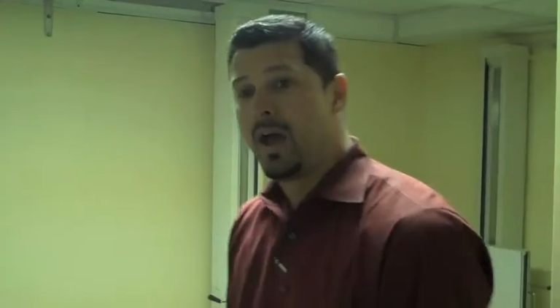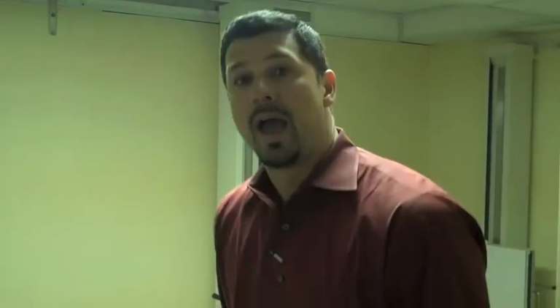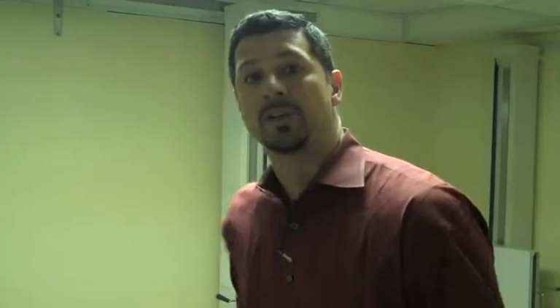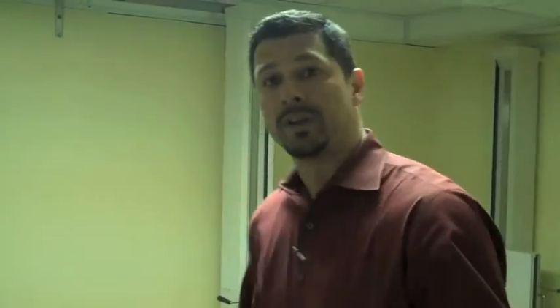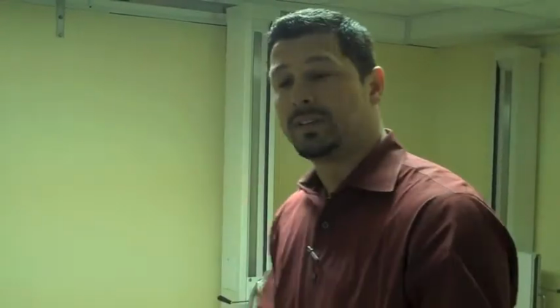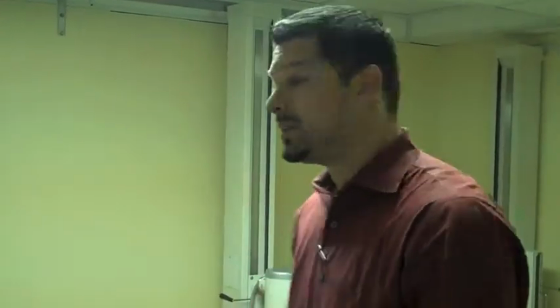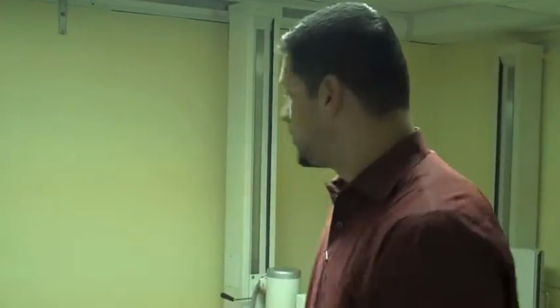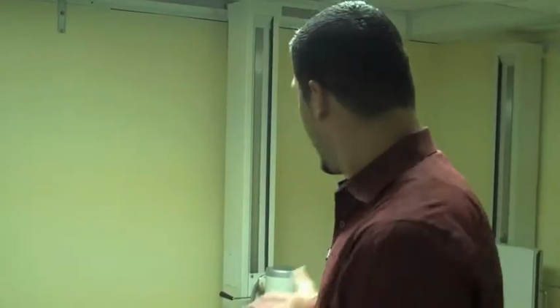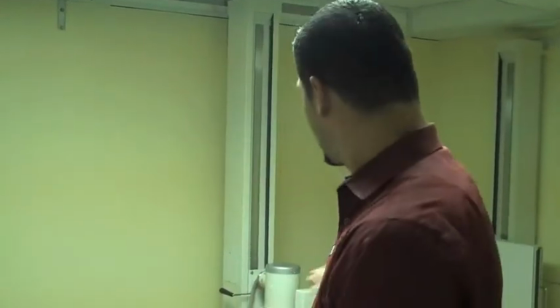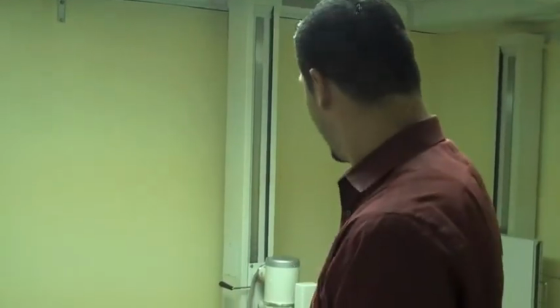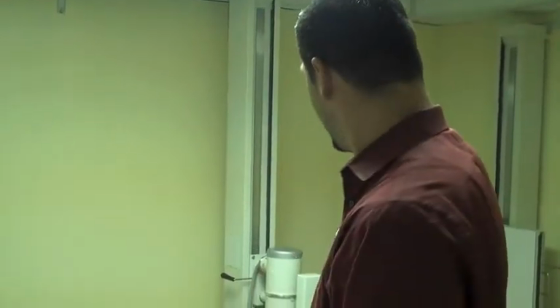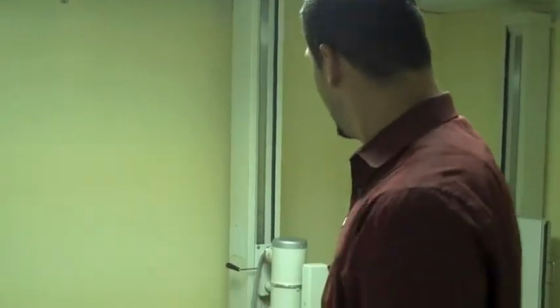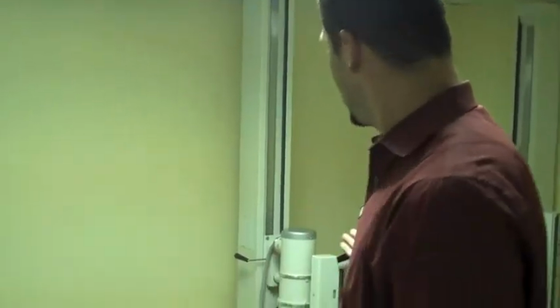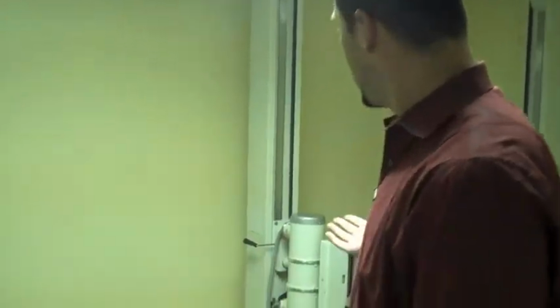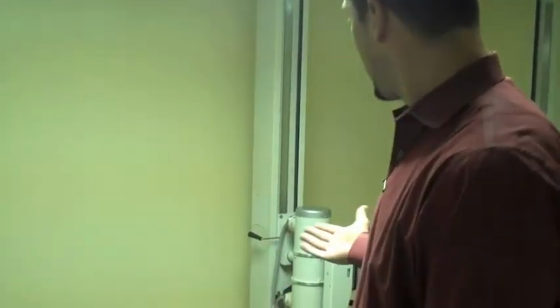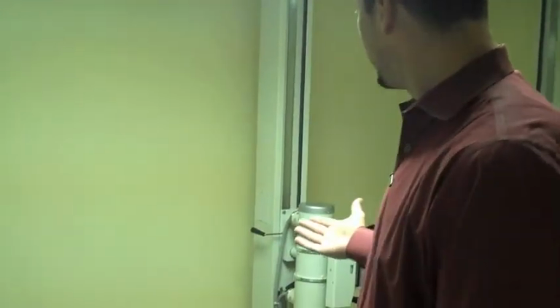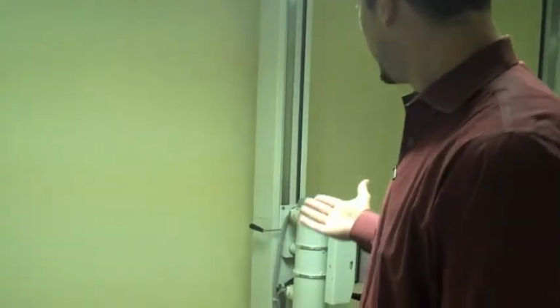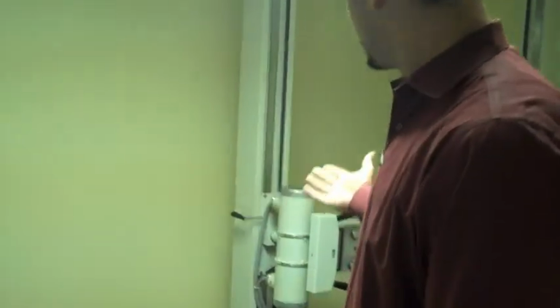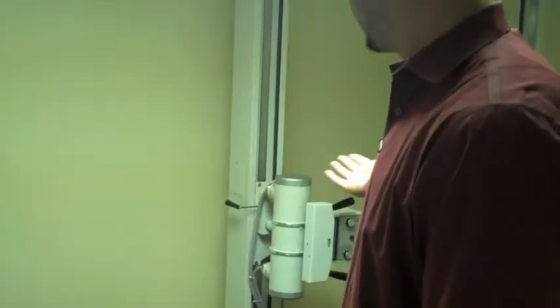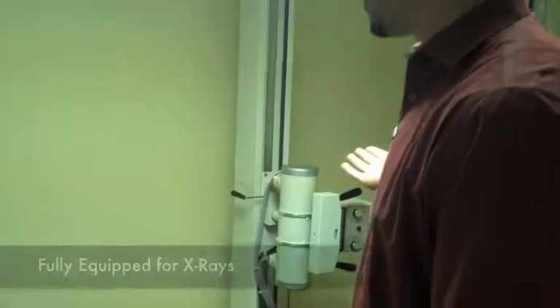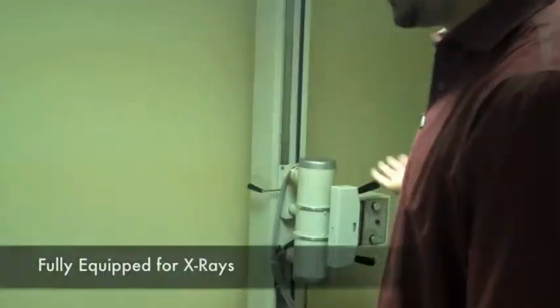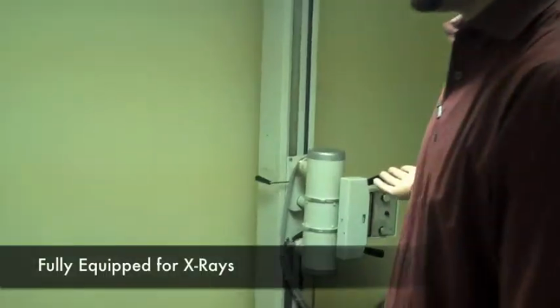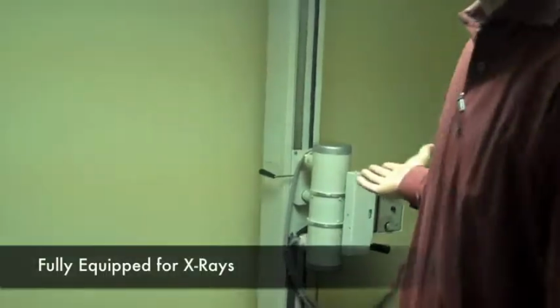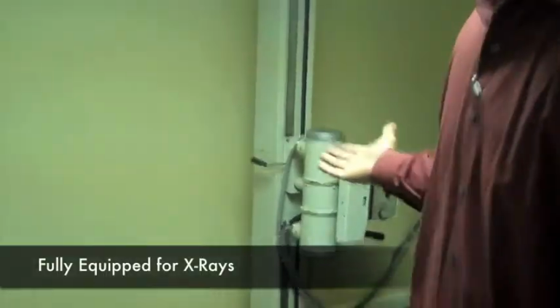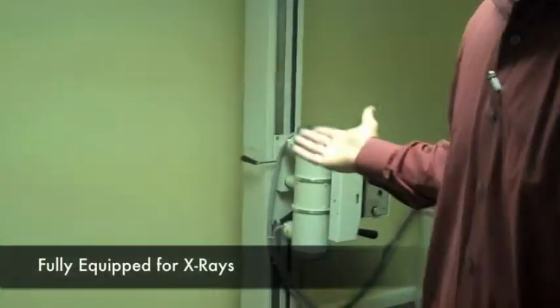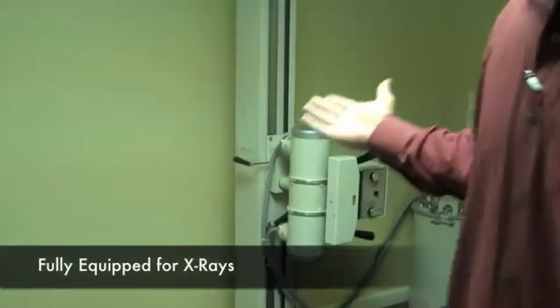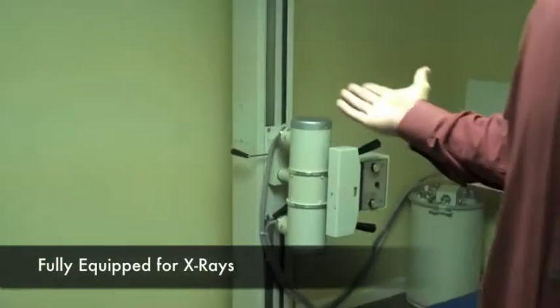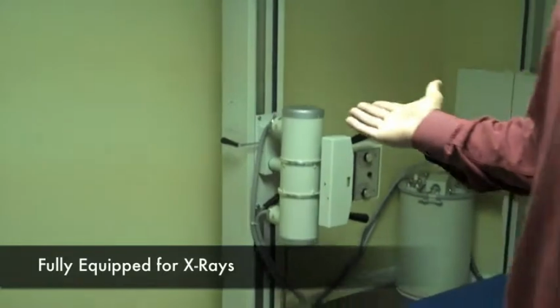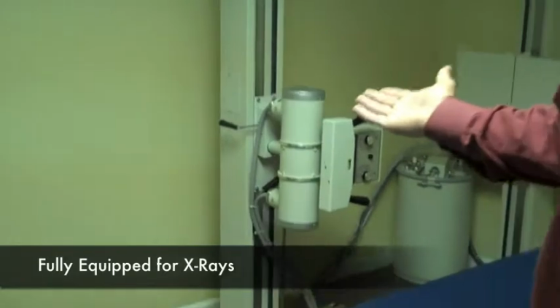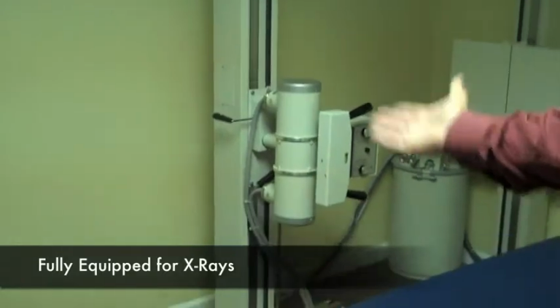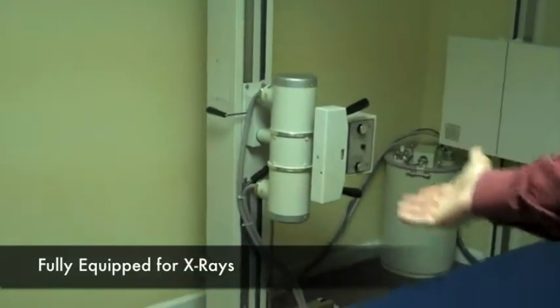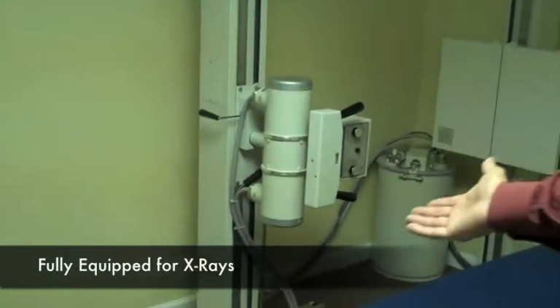As you can see, this is our x-ray room. We are a fully equipped facility — we take our x-rays in-house.